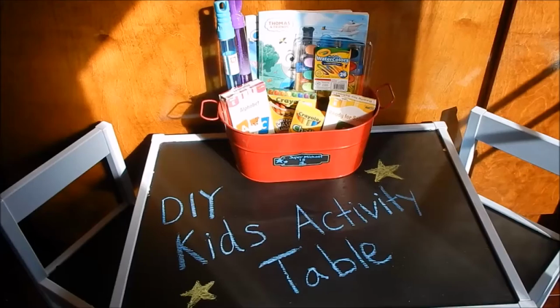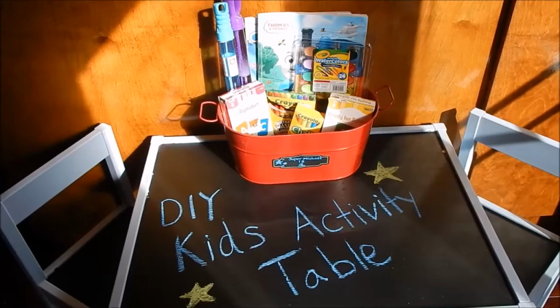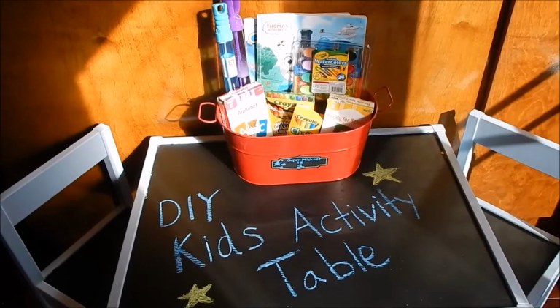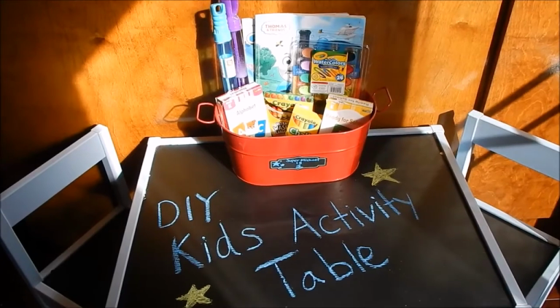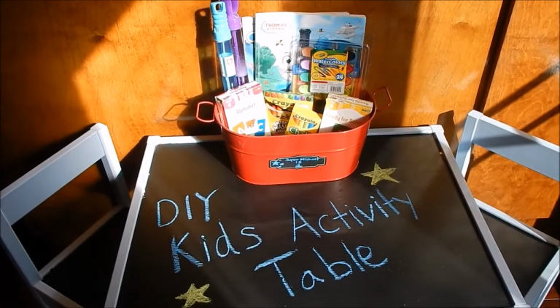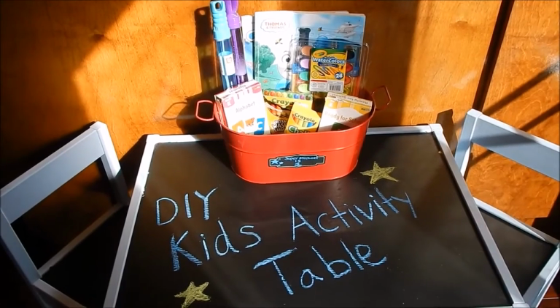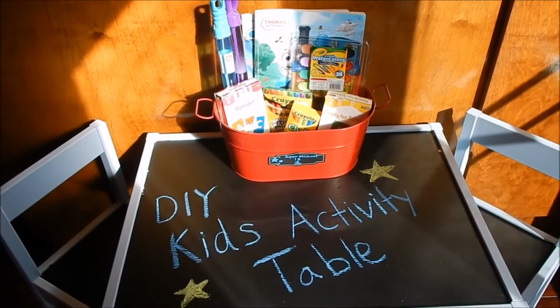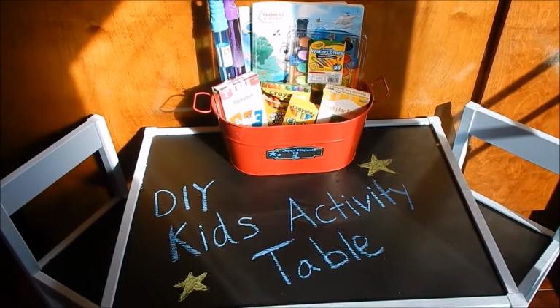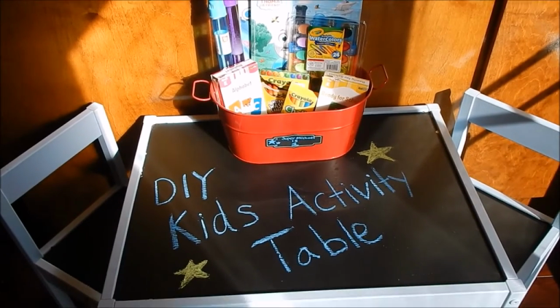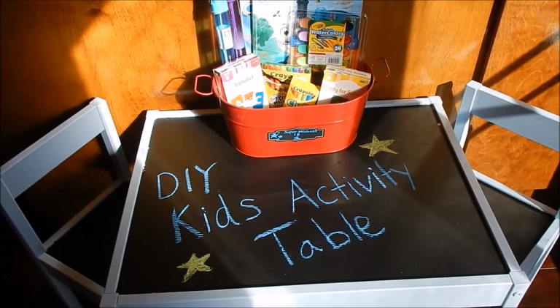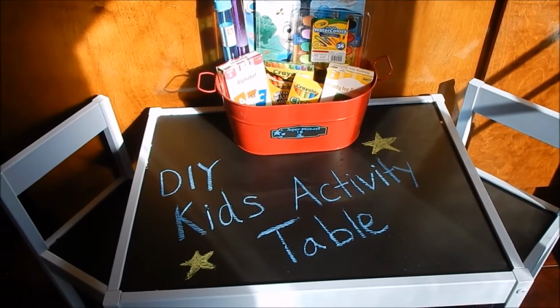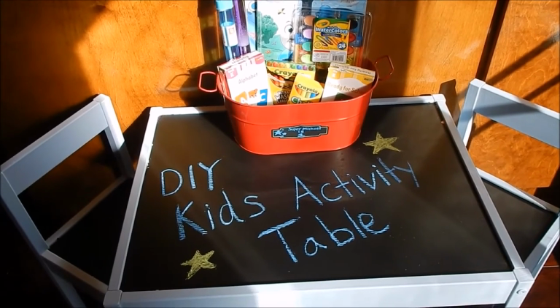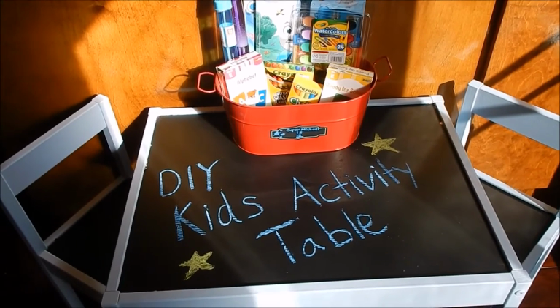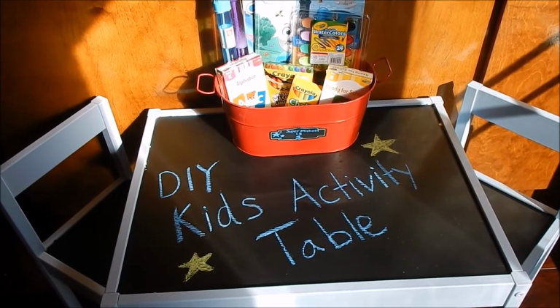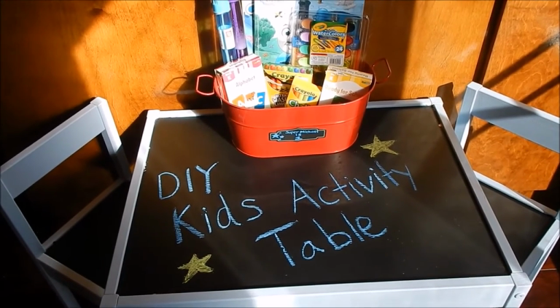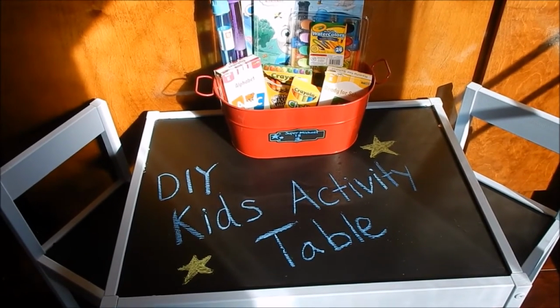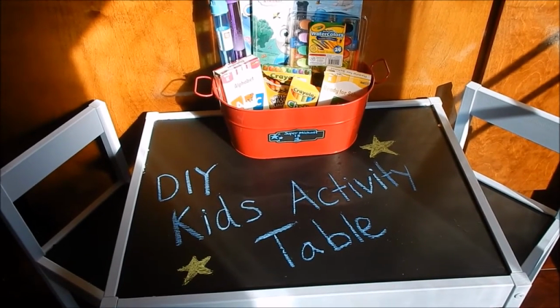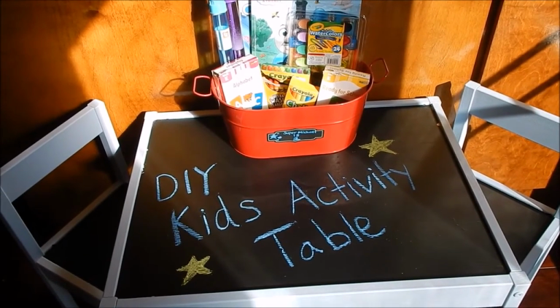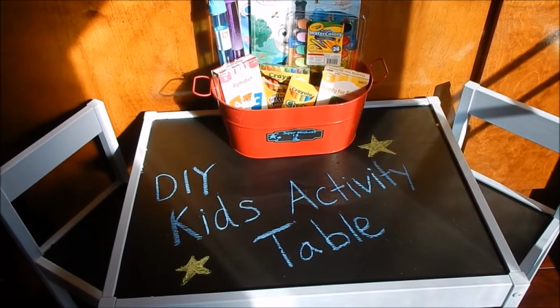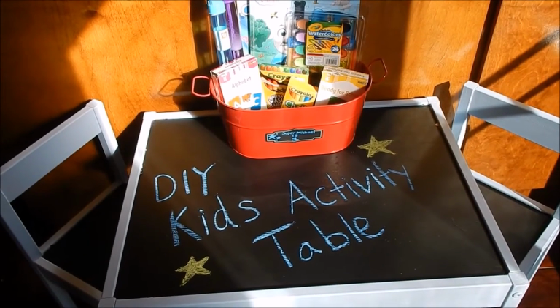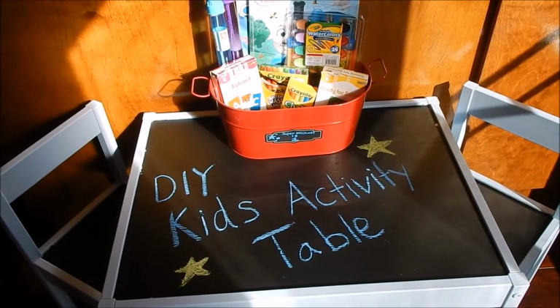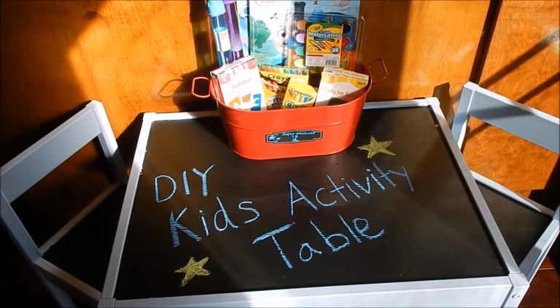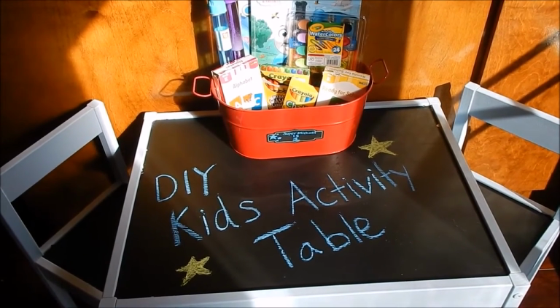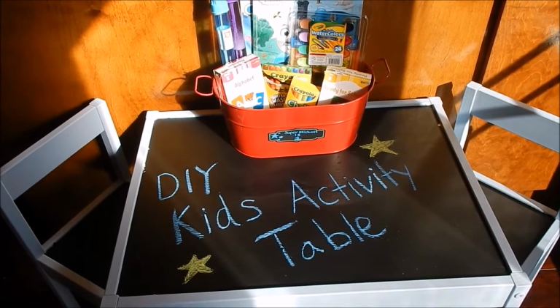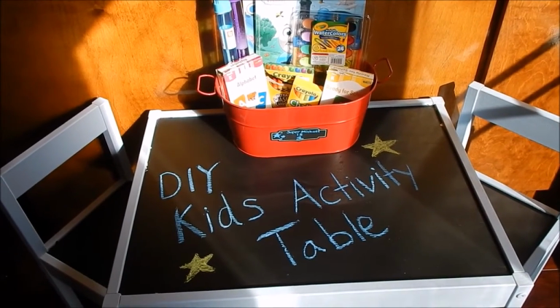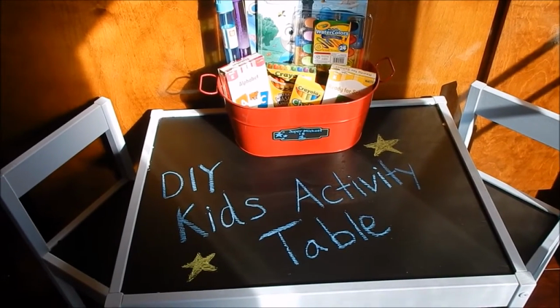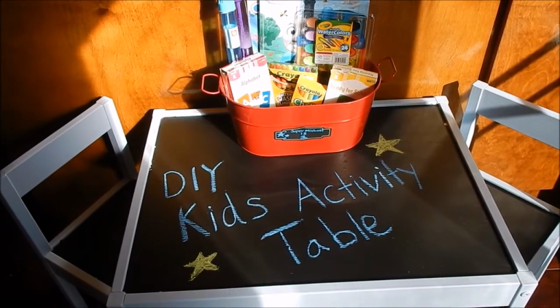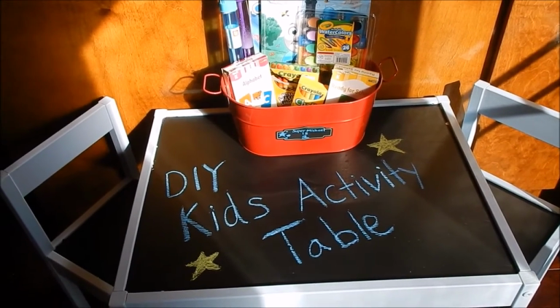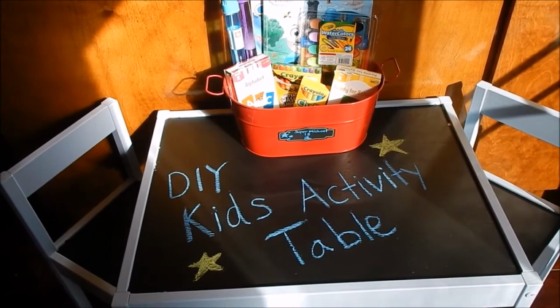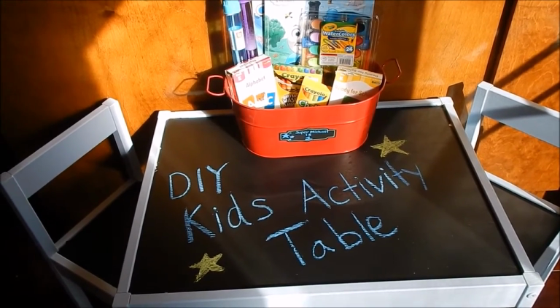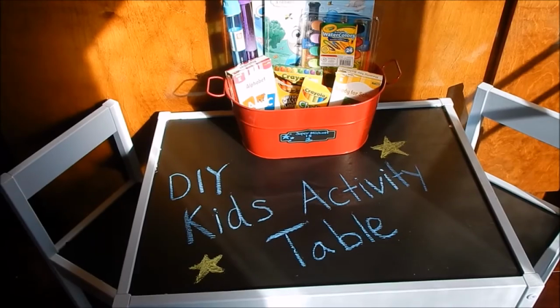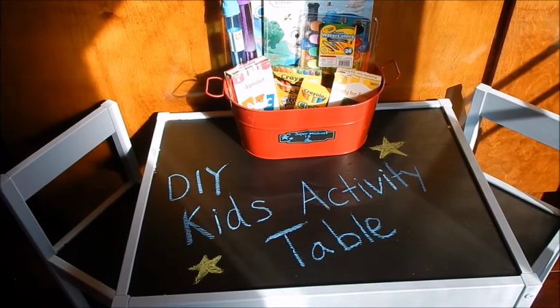What a perfect place for a kid's imagination to grow wild. Stay tuned for this DIY Kids Activity Table.